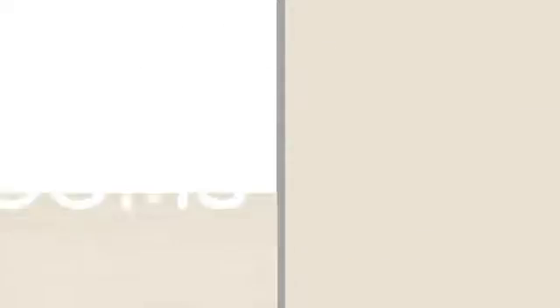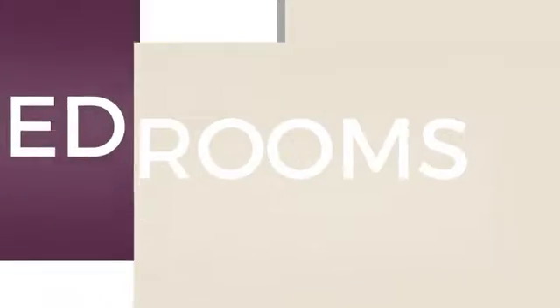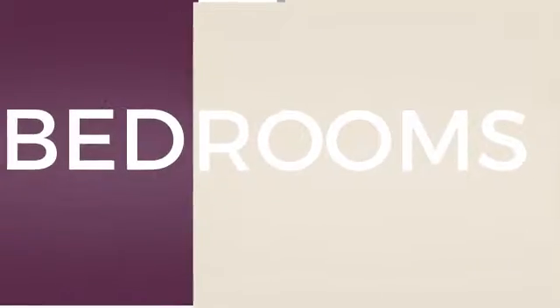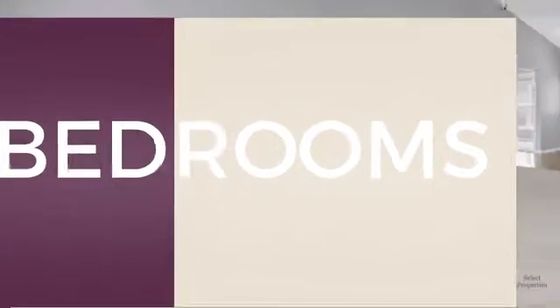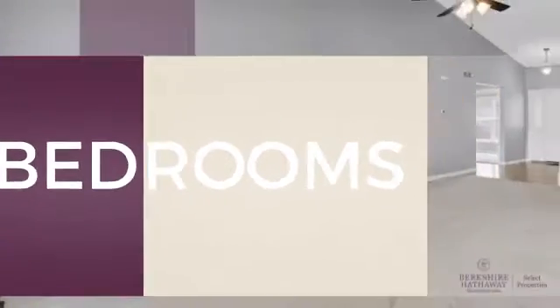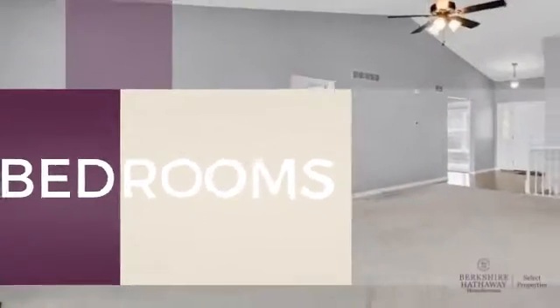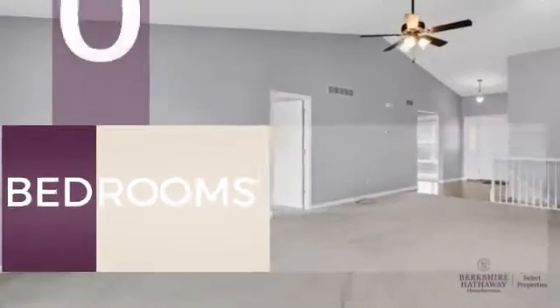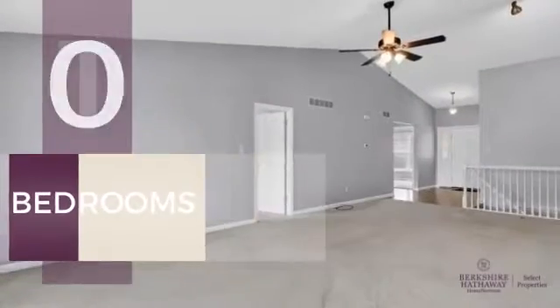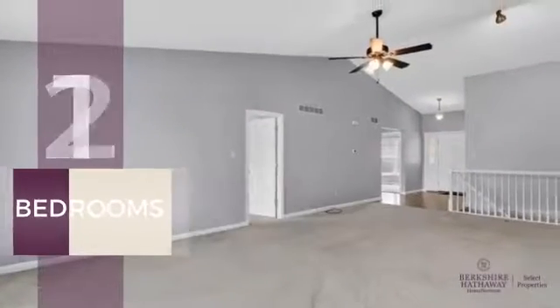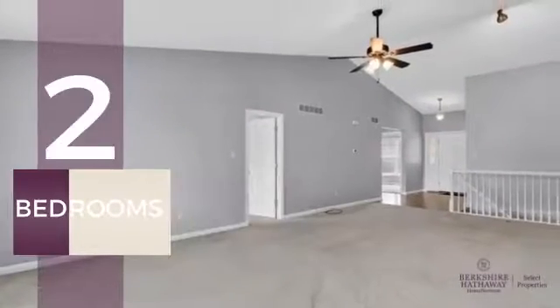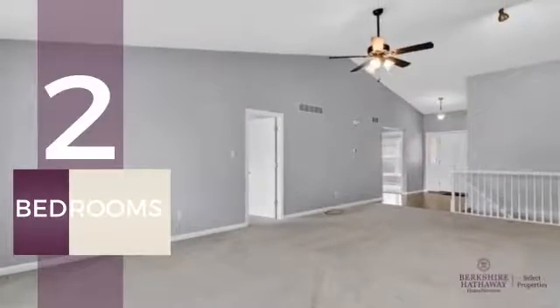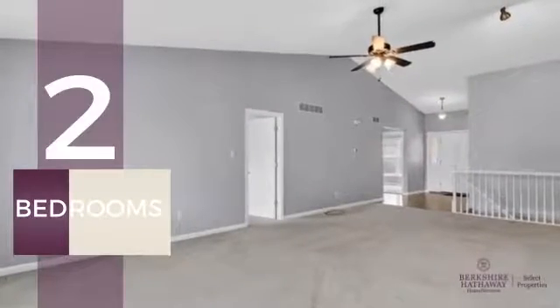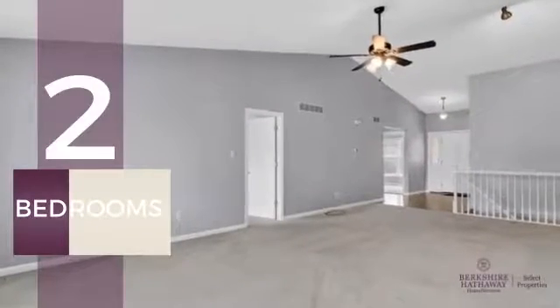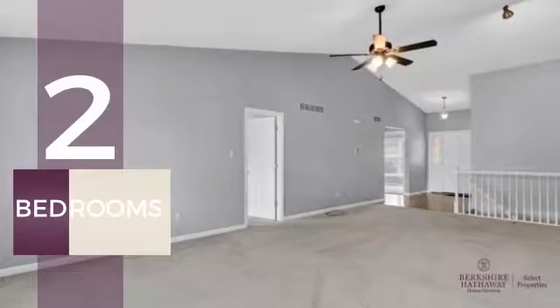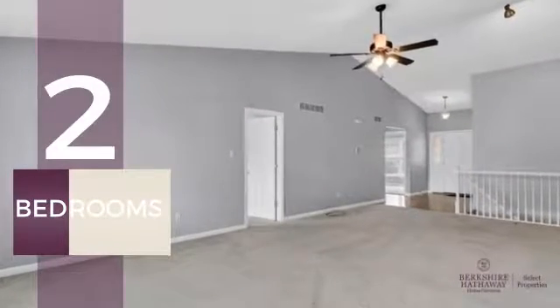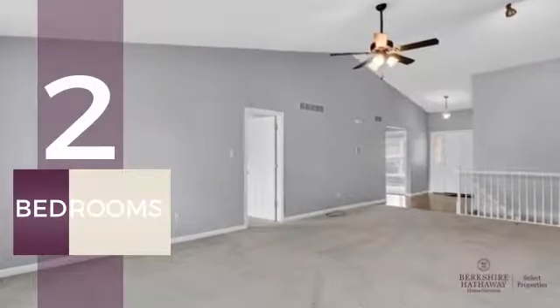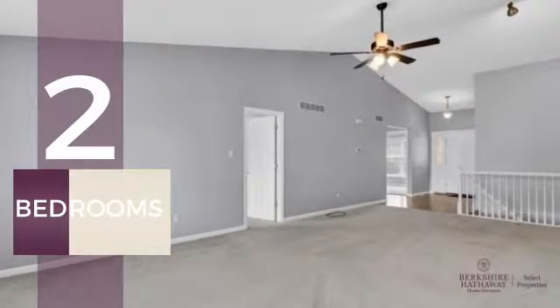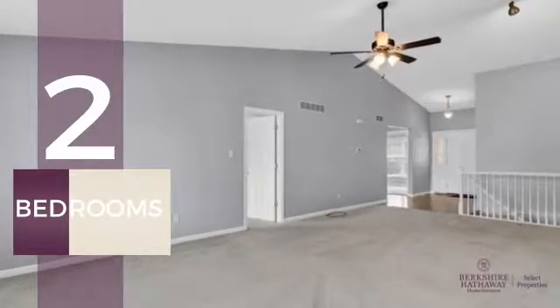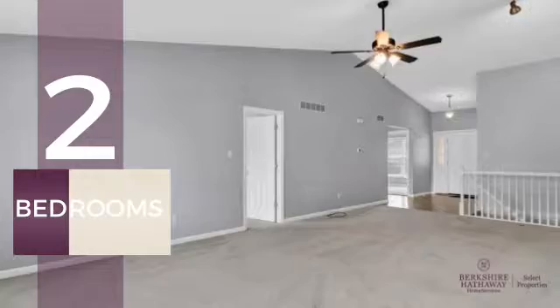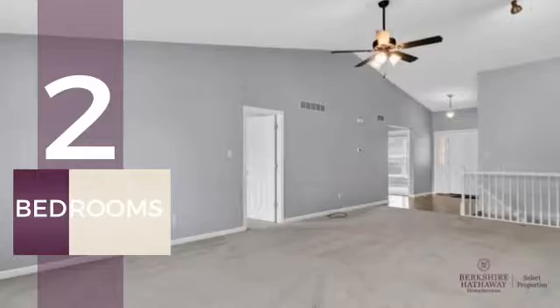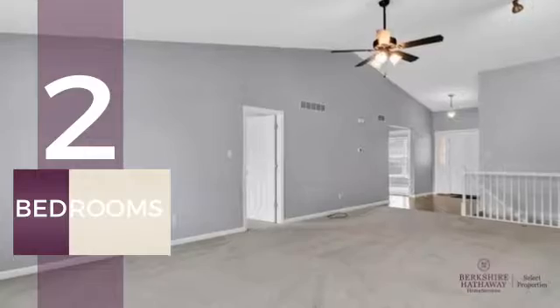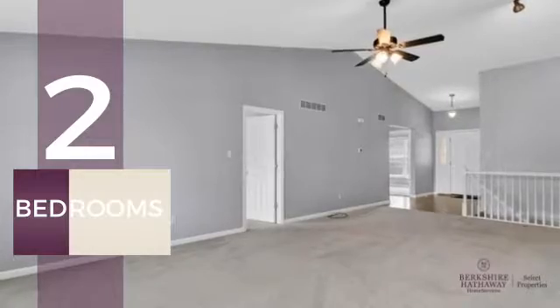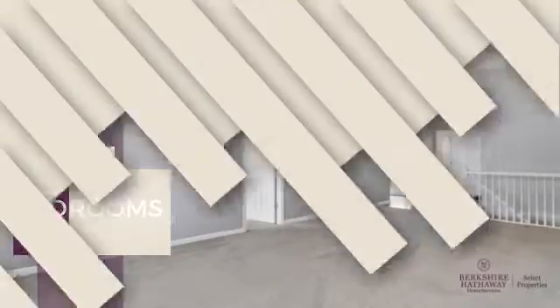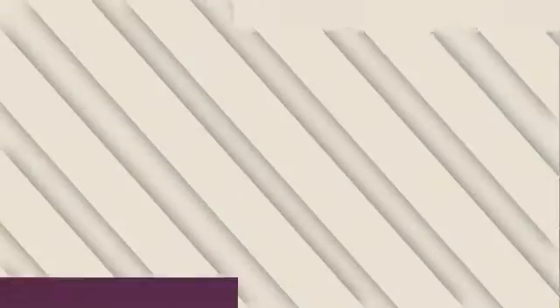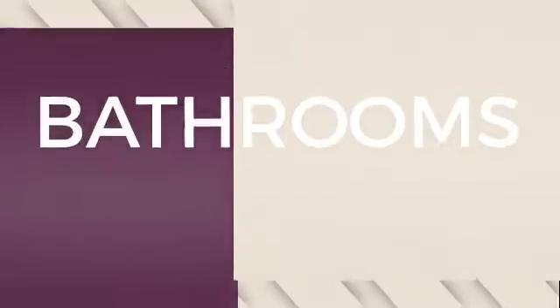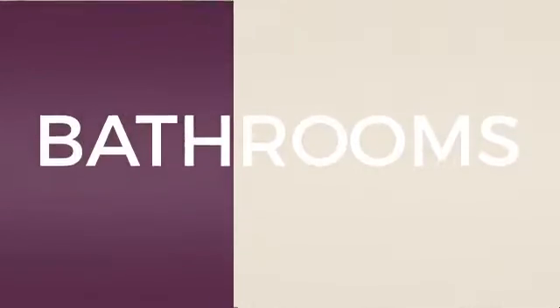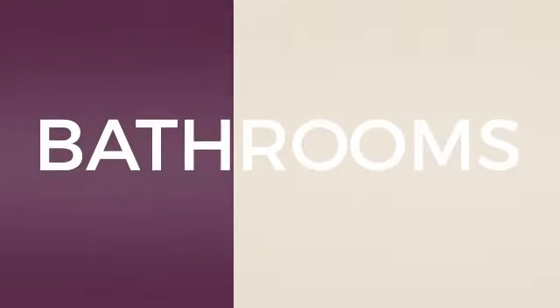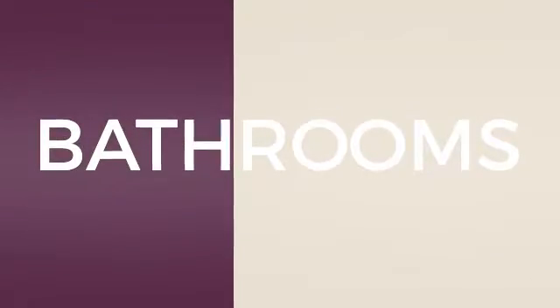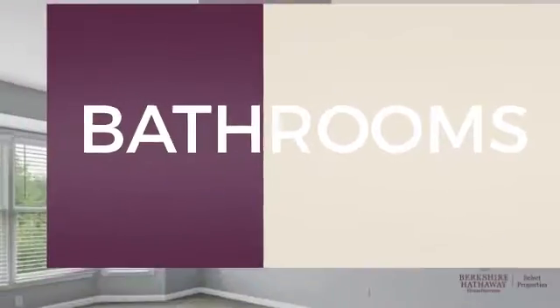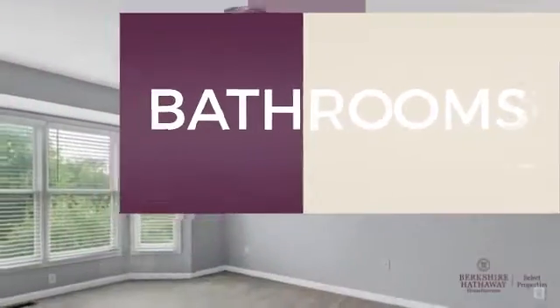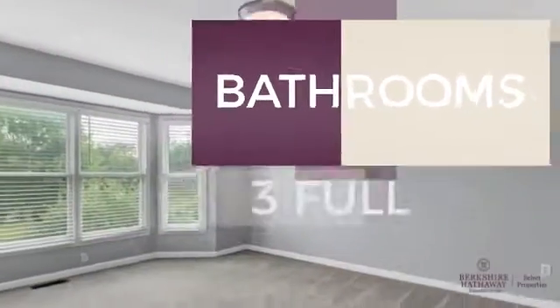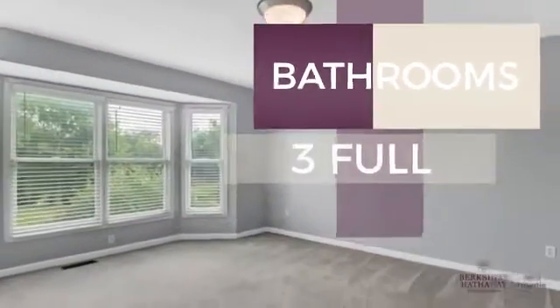Inside, you'll find two bedrooms, so you always have a private space to come home to, as well as three full bathrooms.